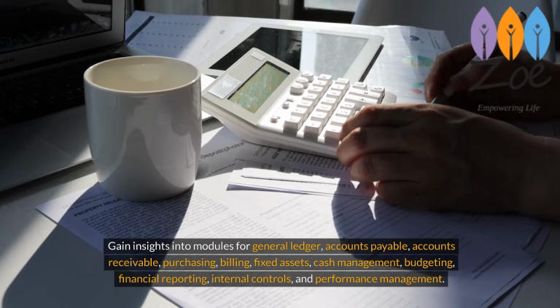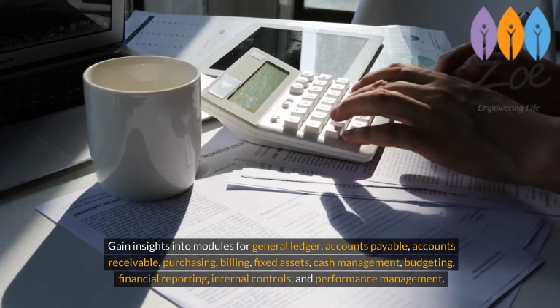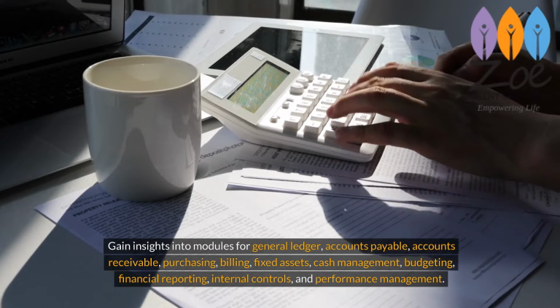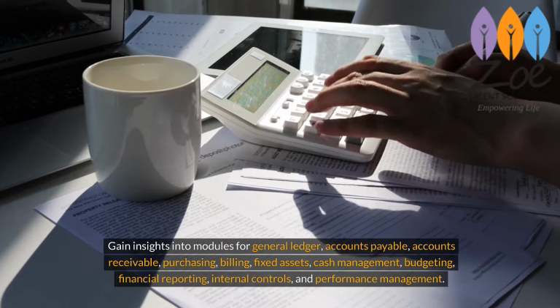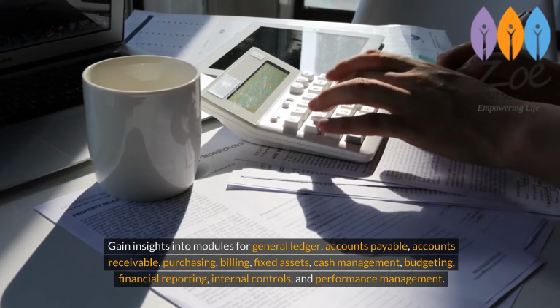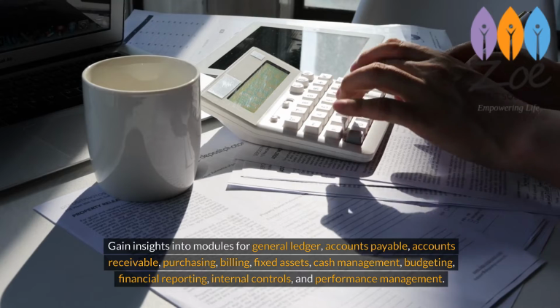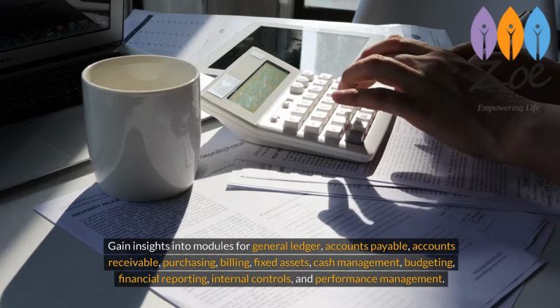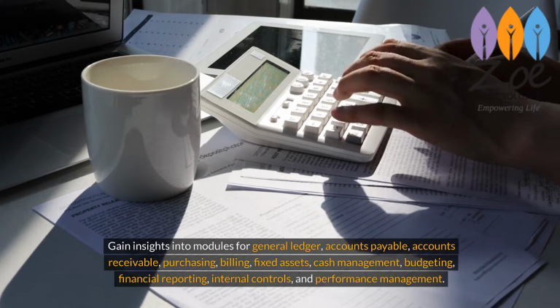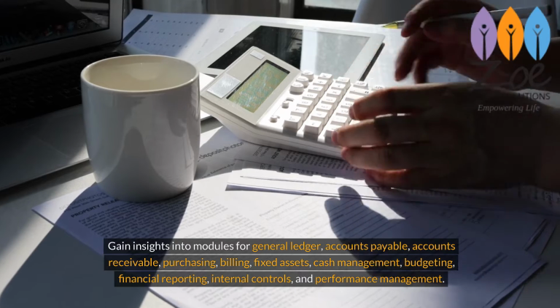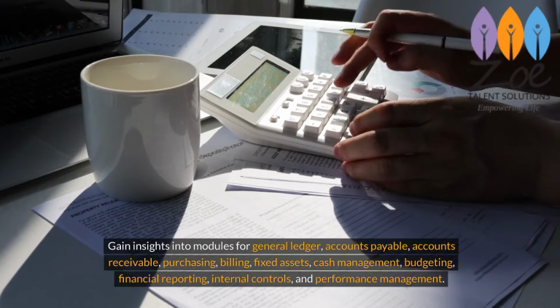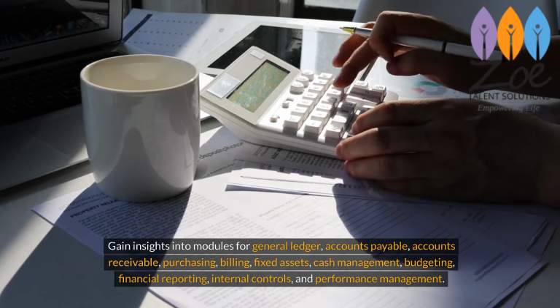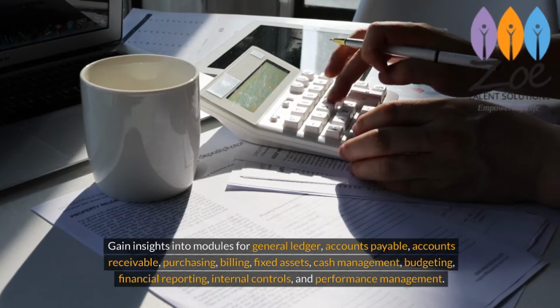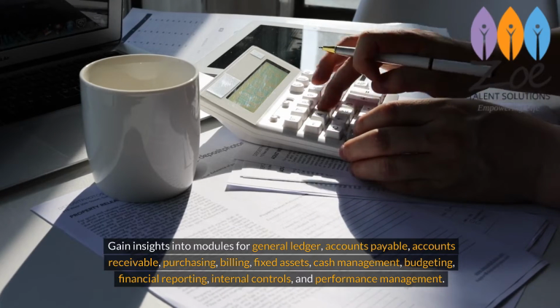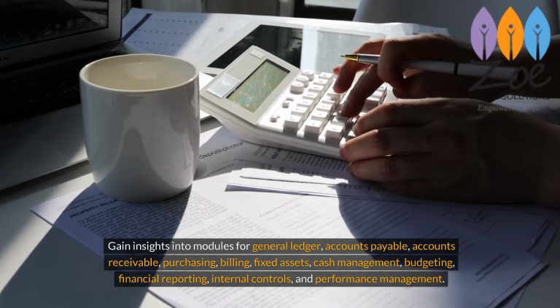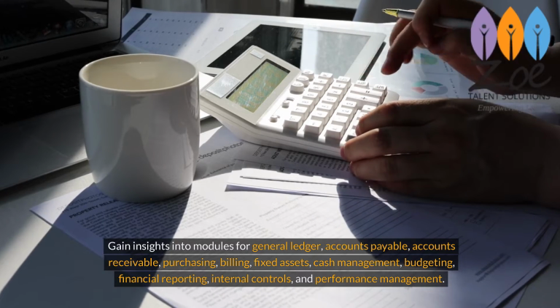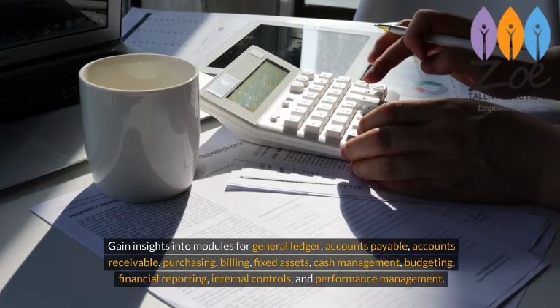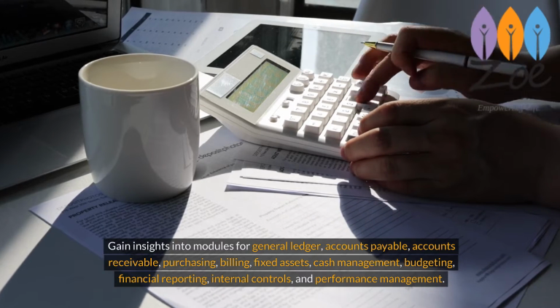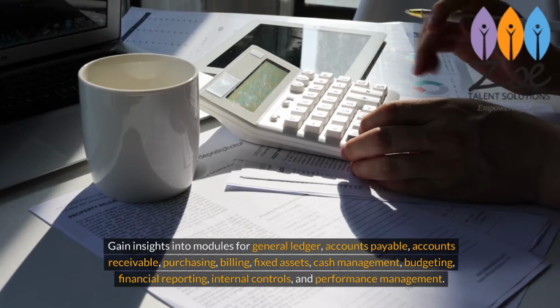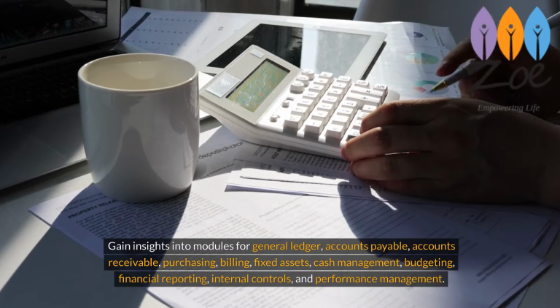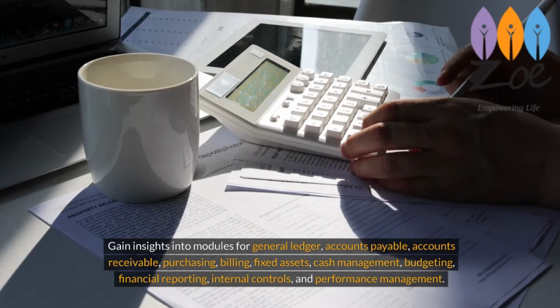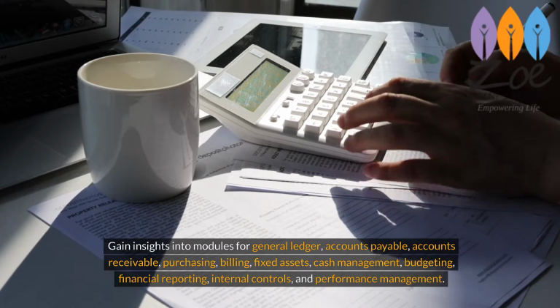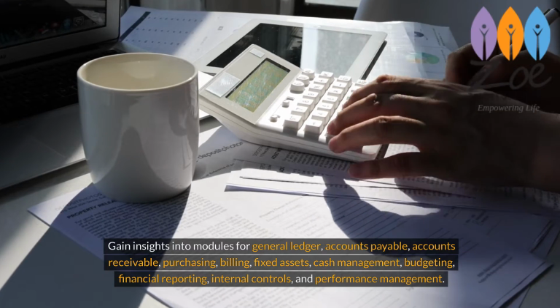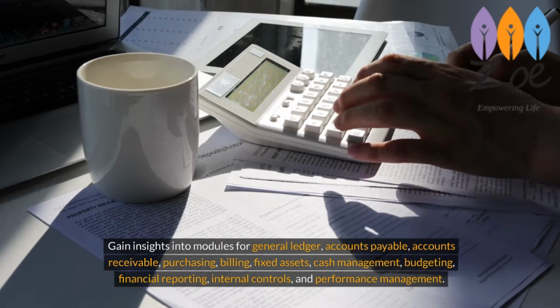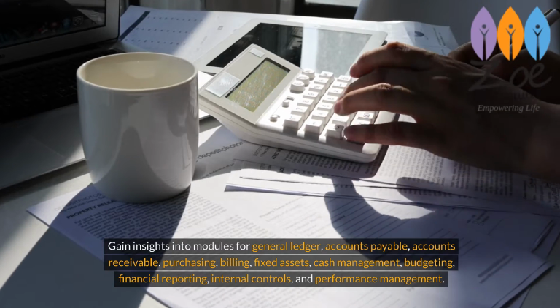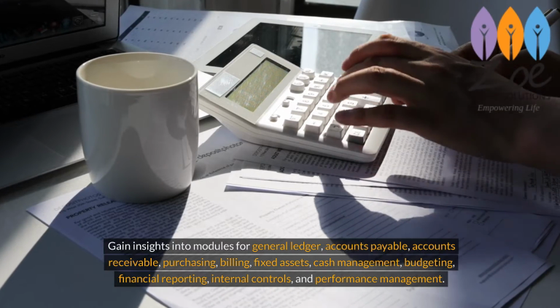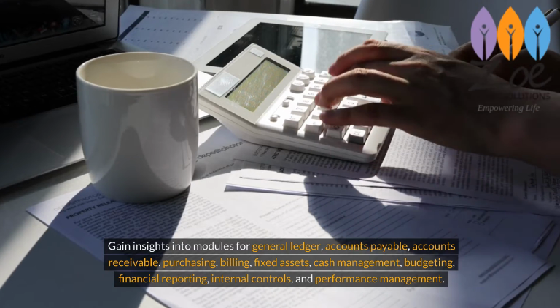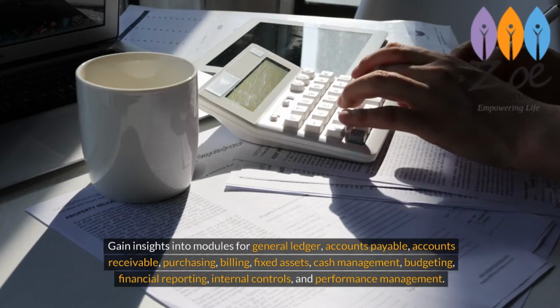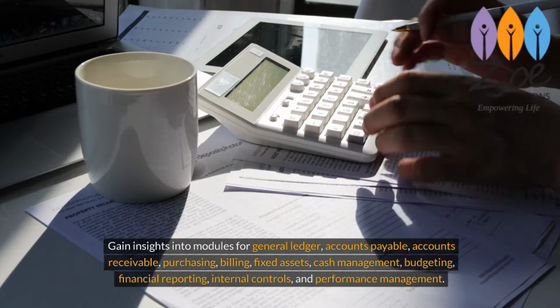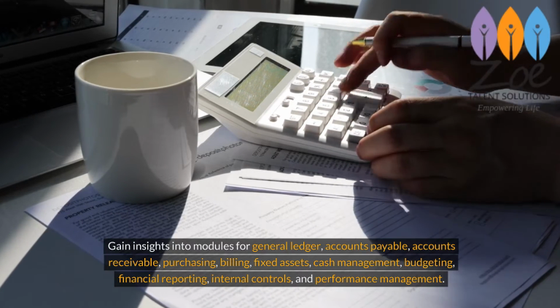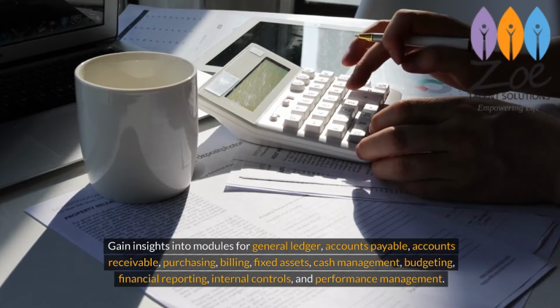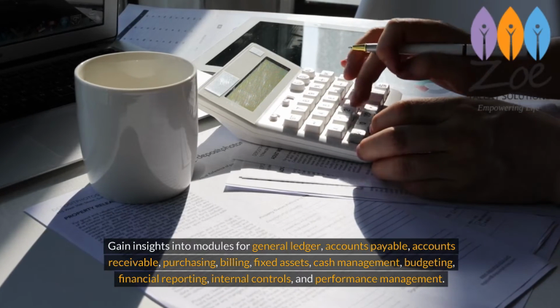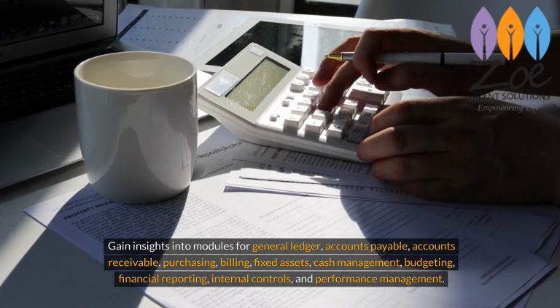Additional modules covered include fixed assets, cash management, budgeting, financial reporting, internal controls, and performance management.